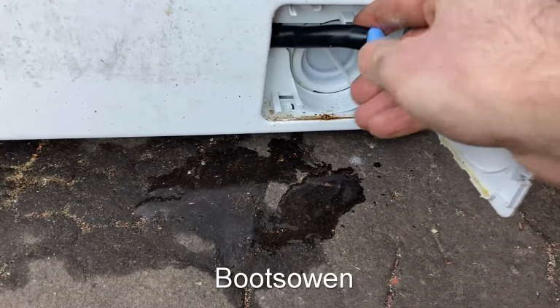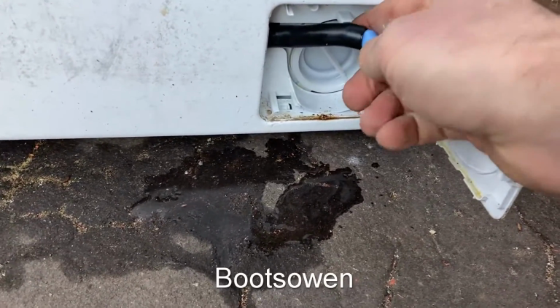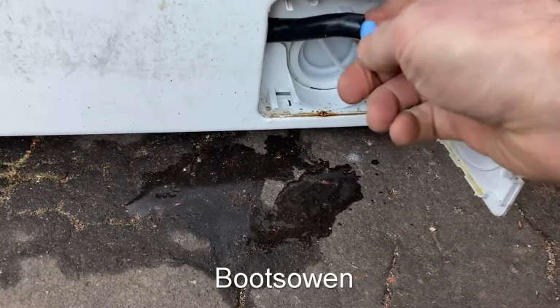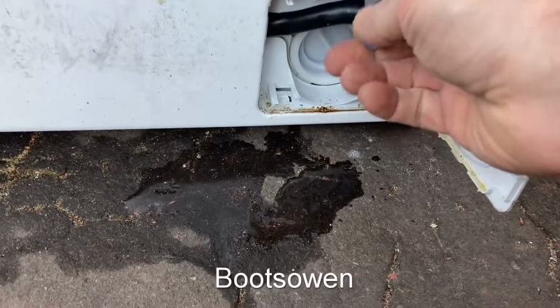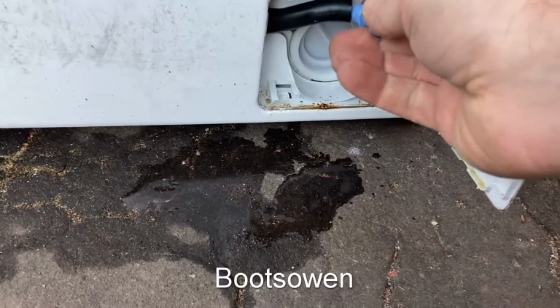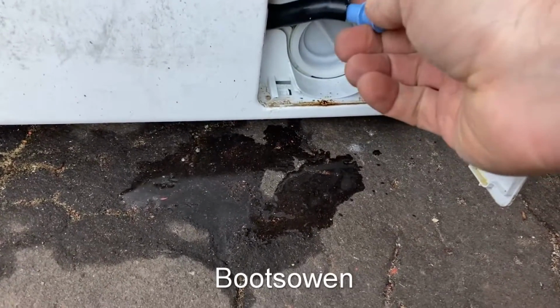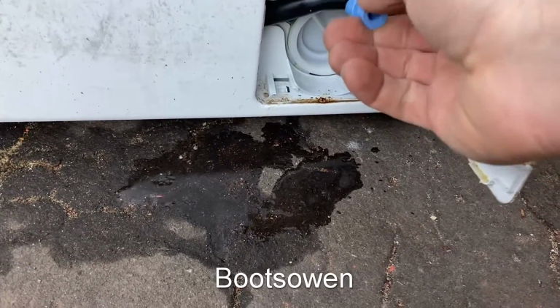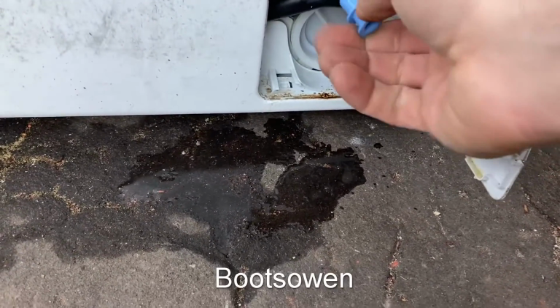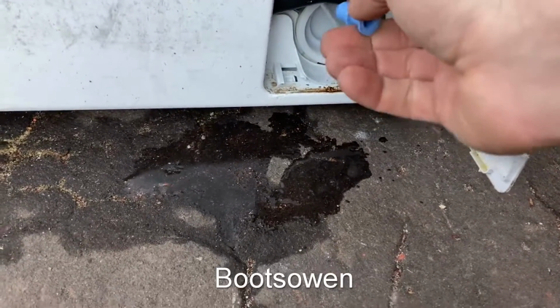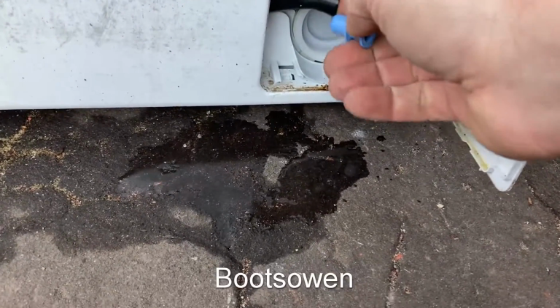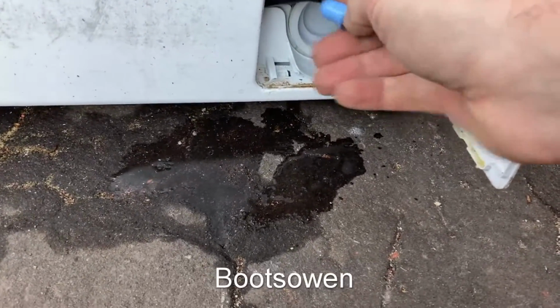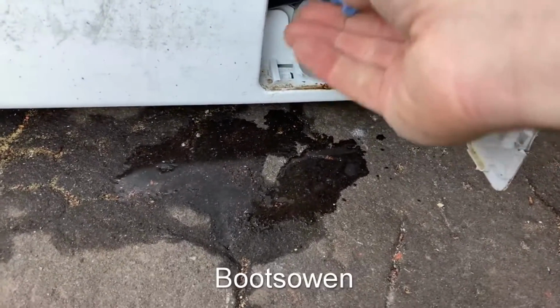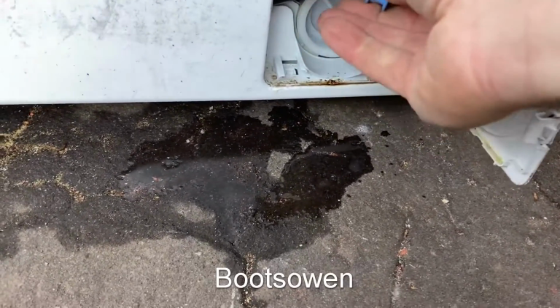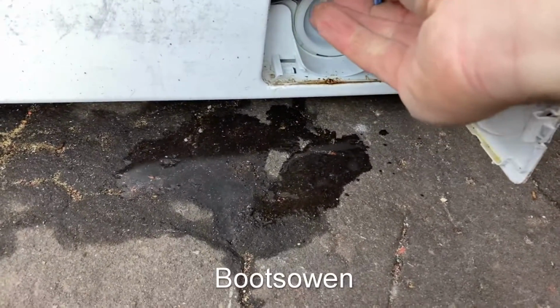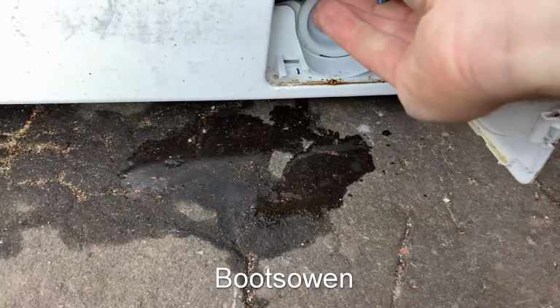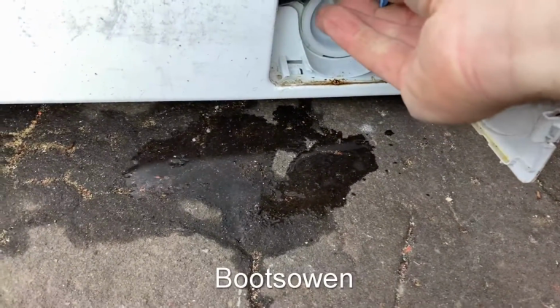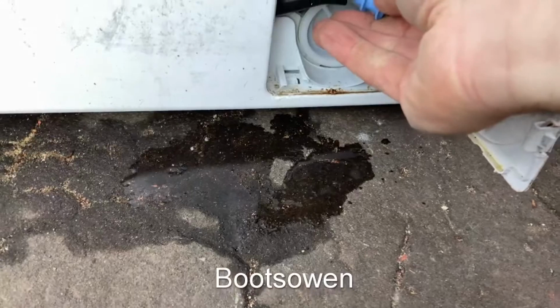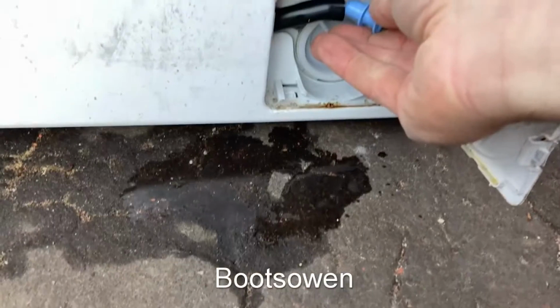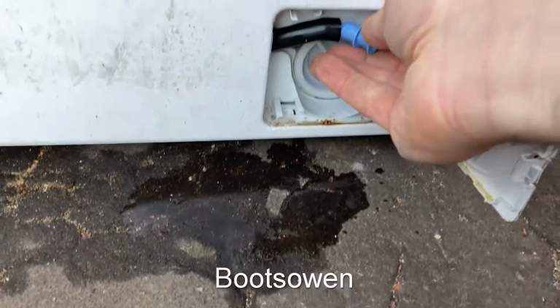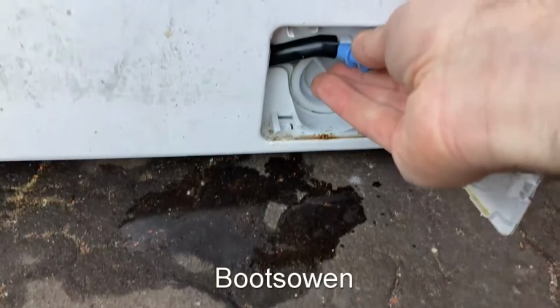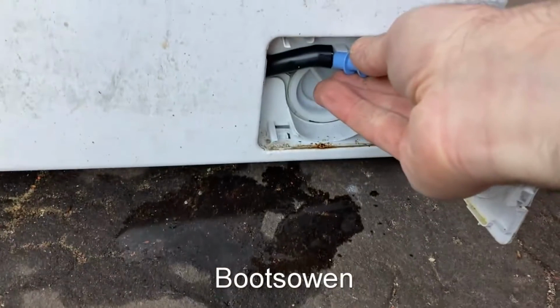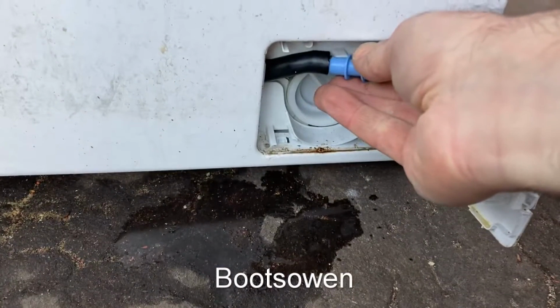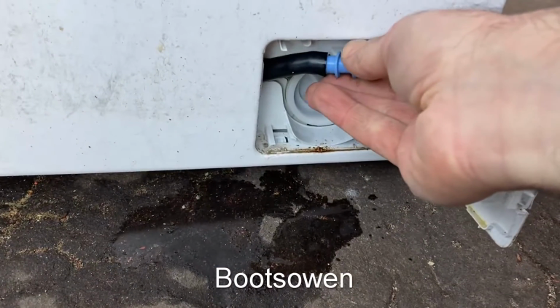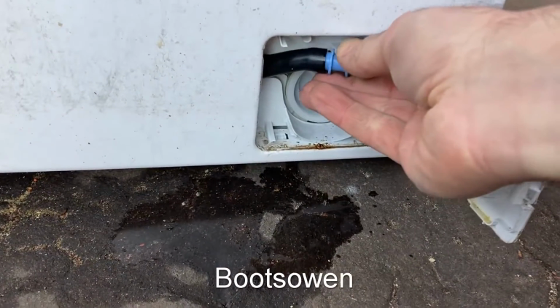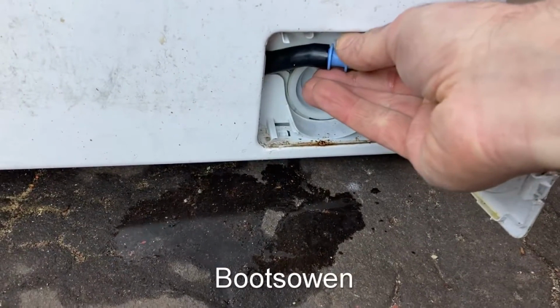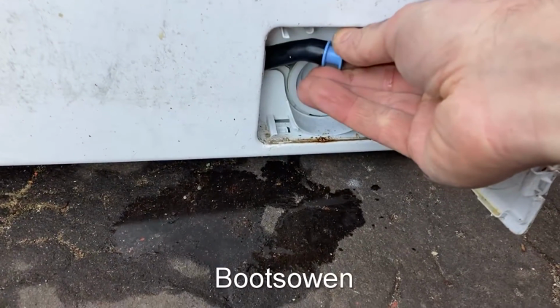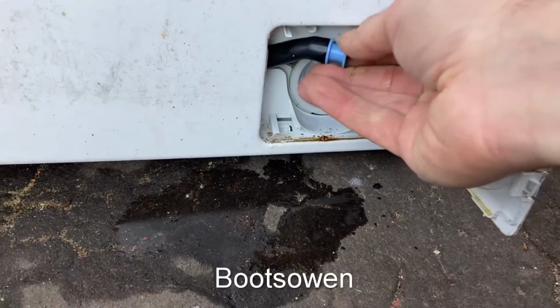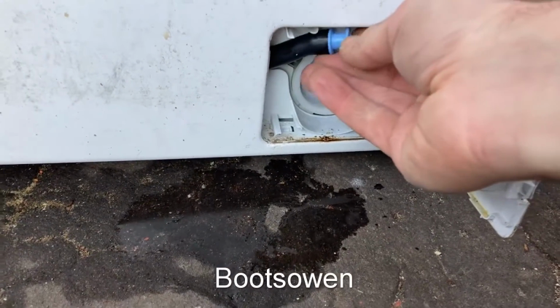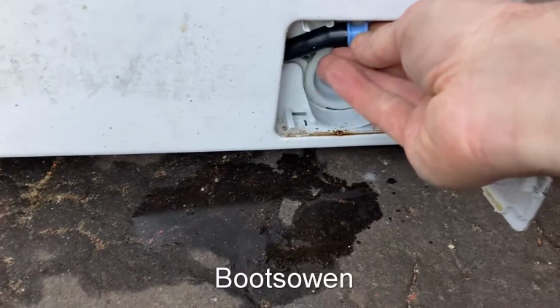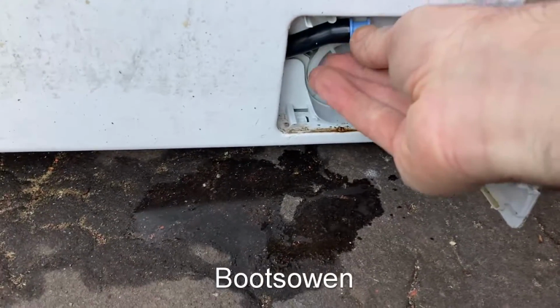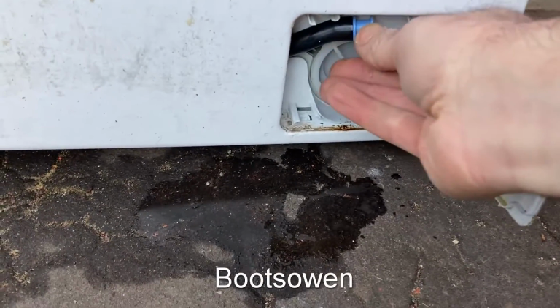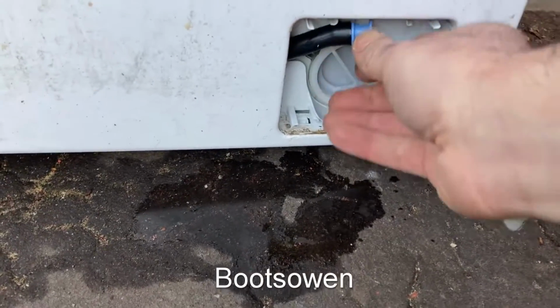If you're doing this inside, it might be obvious or it might not. You should put down something to catch the water.